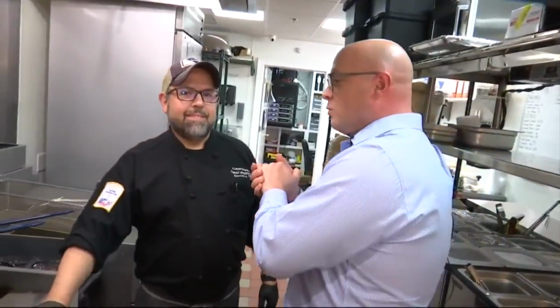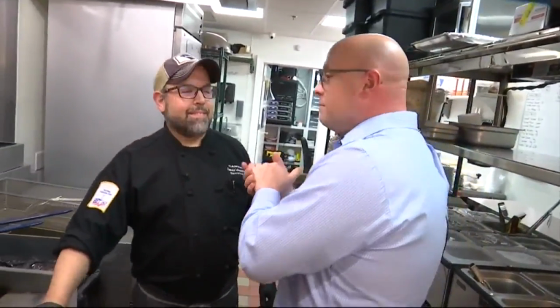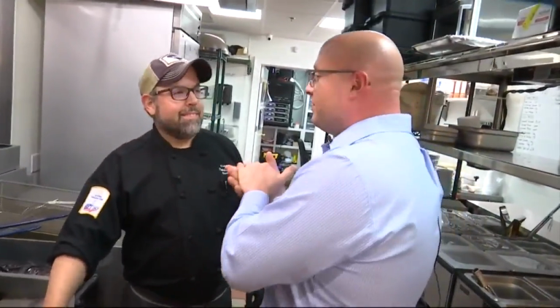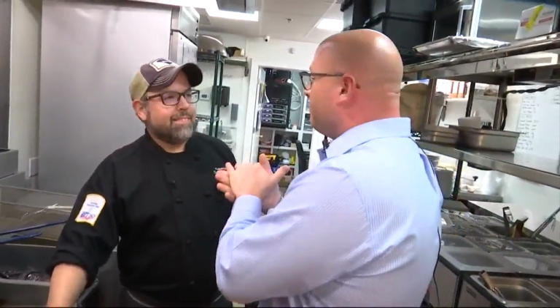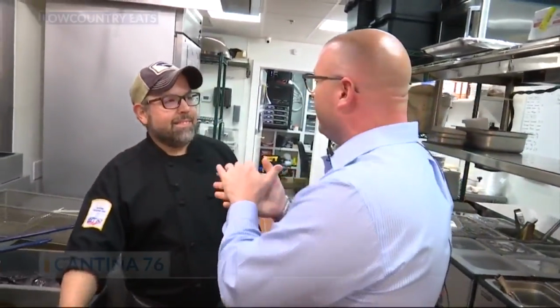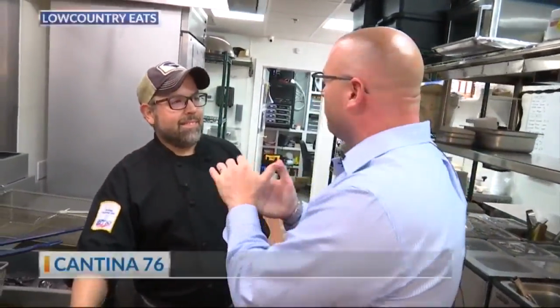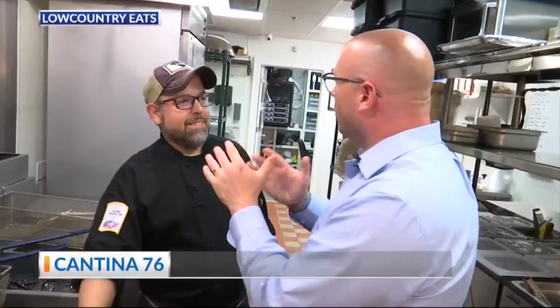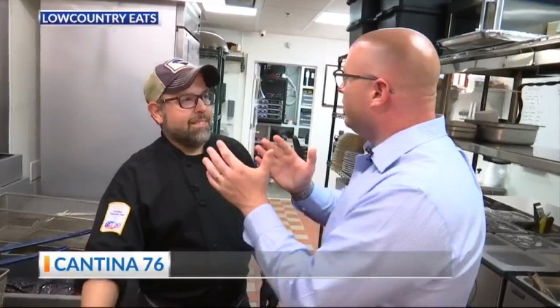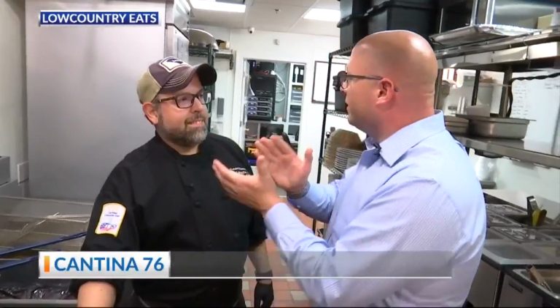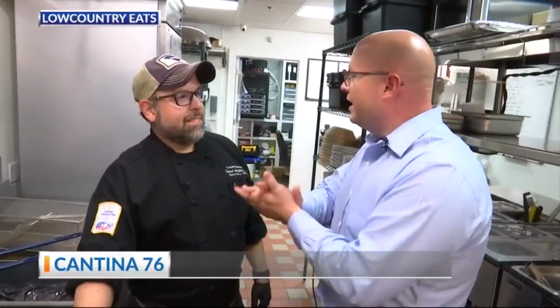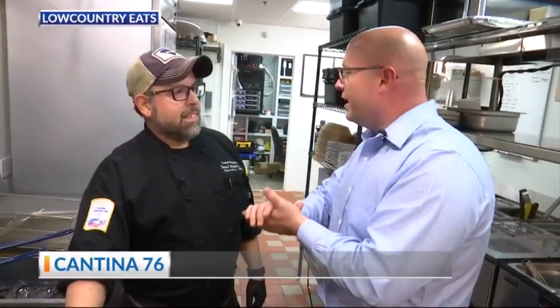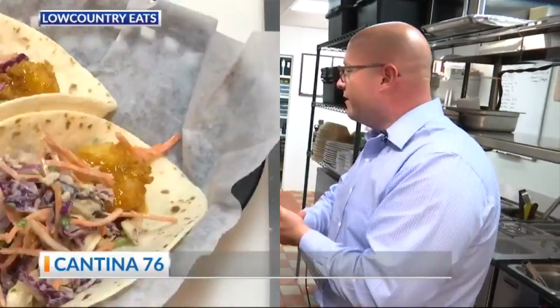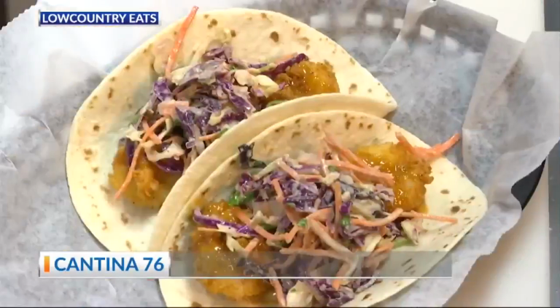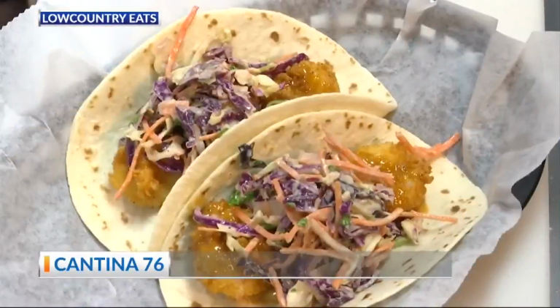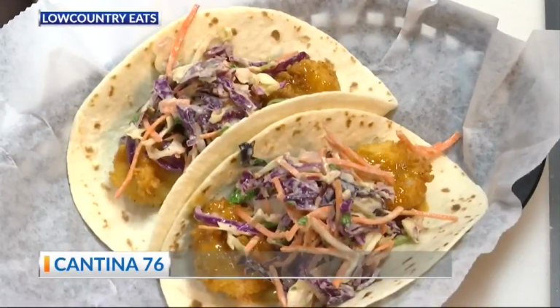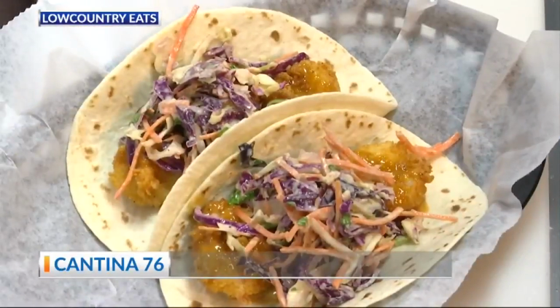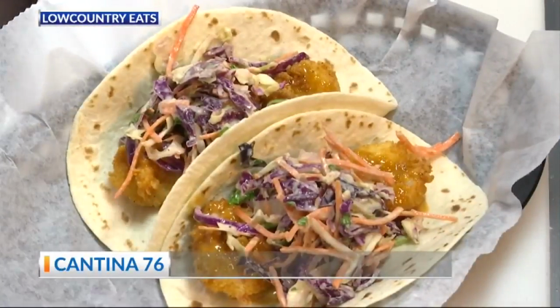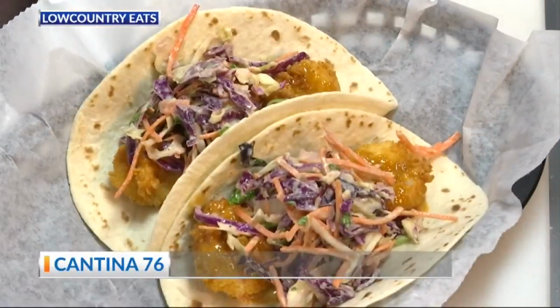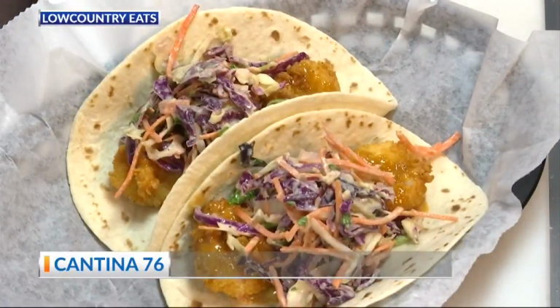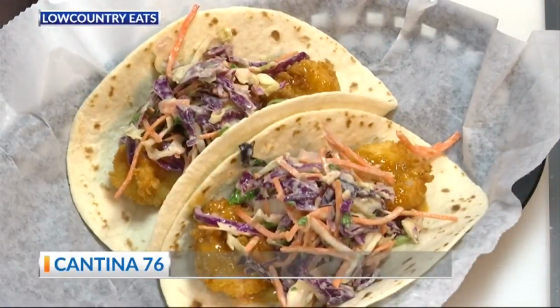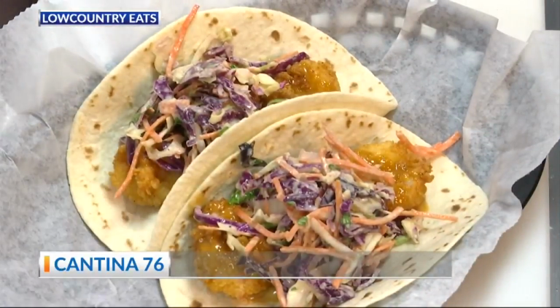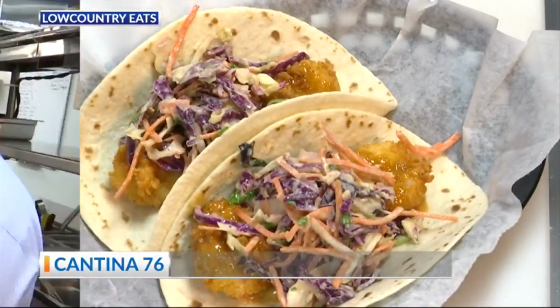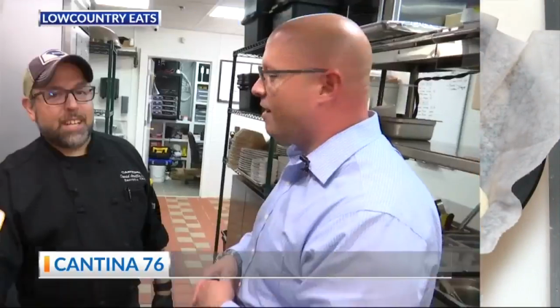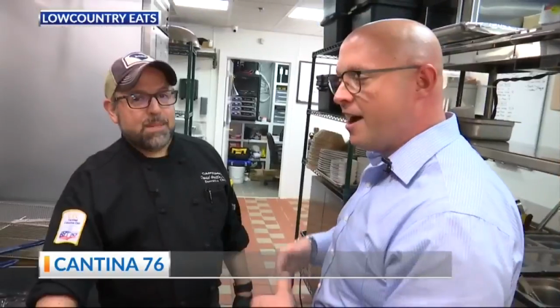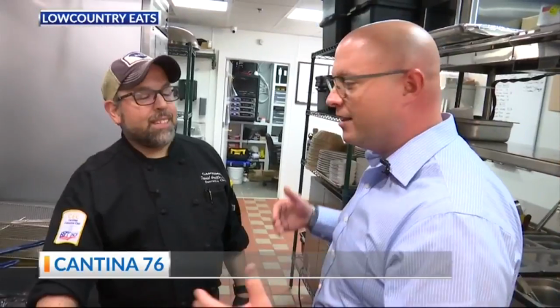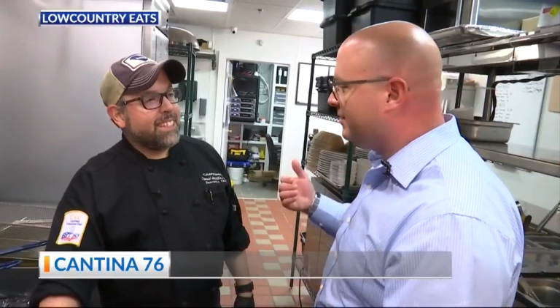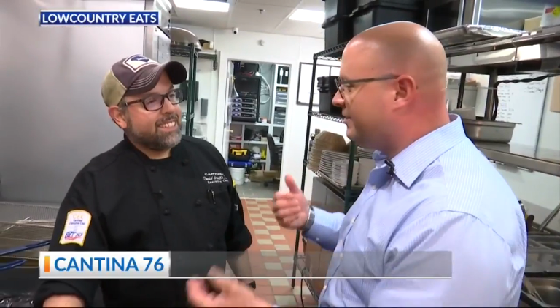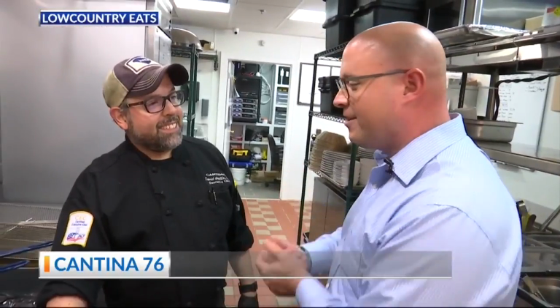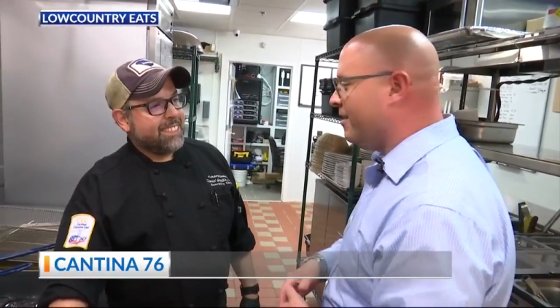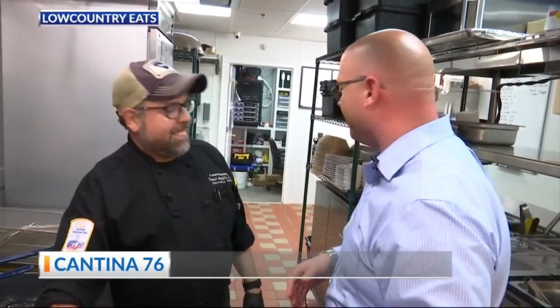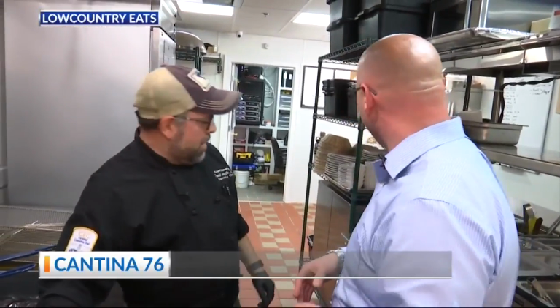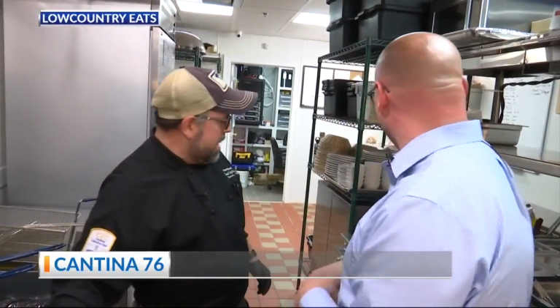Whip something up — what are we doing today? We're going to make some Peruvian shrimp tacos. Alright, let's get started. Go for it.